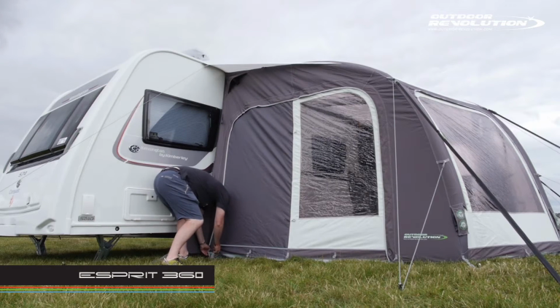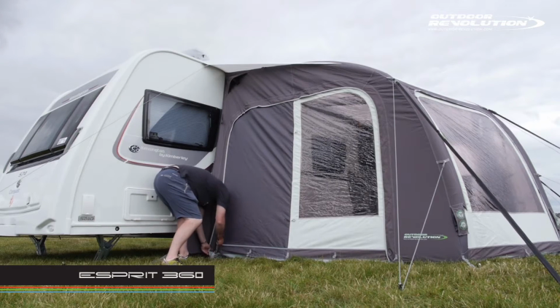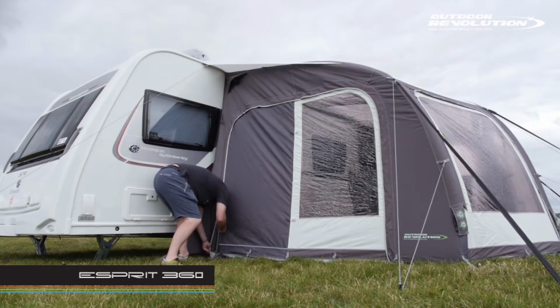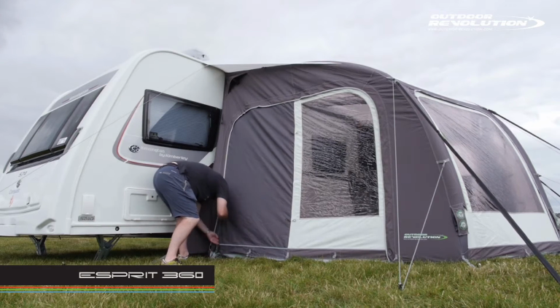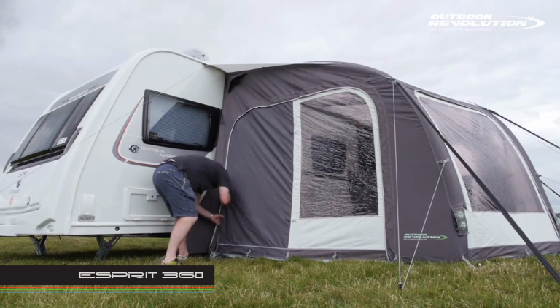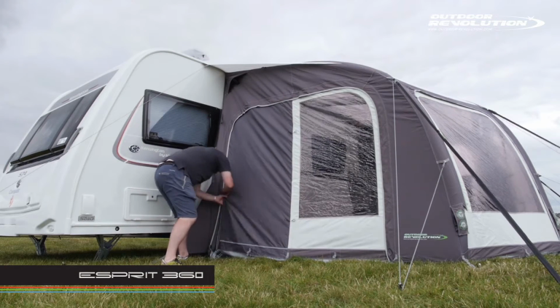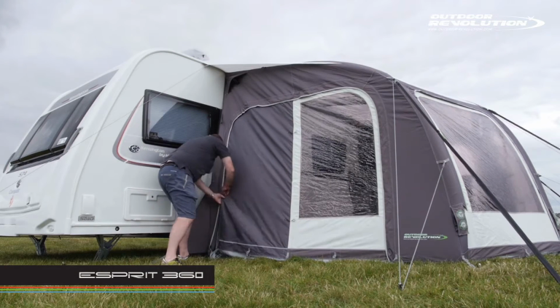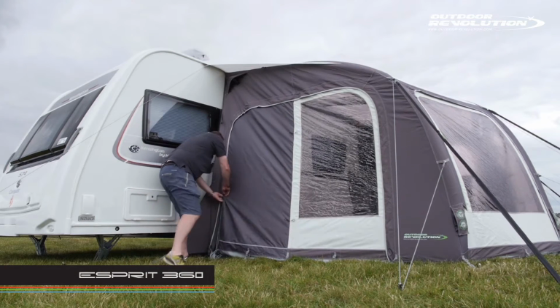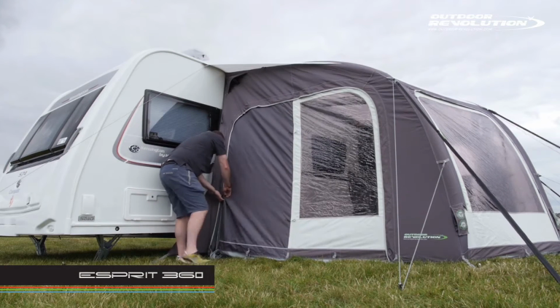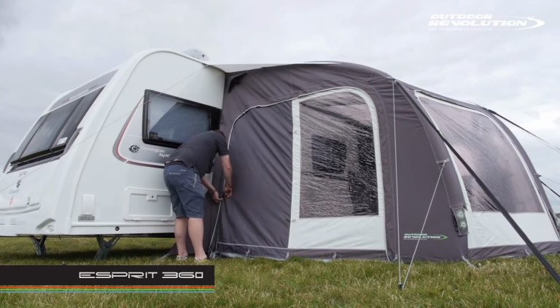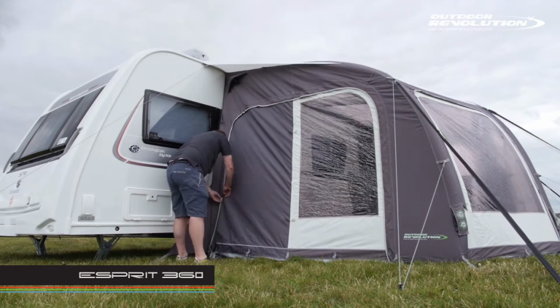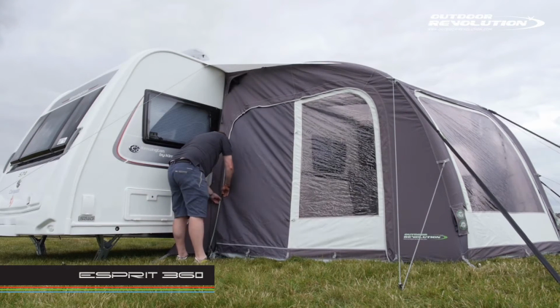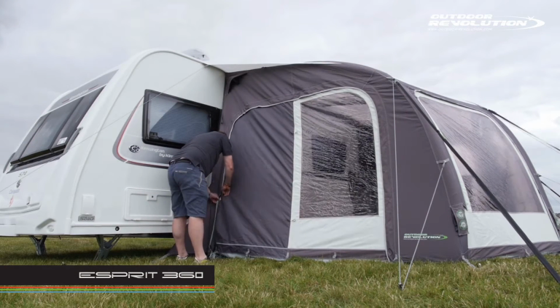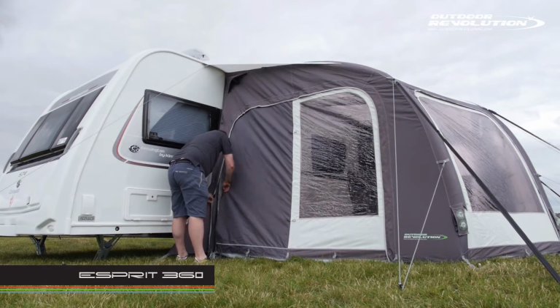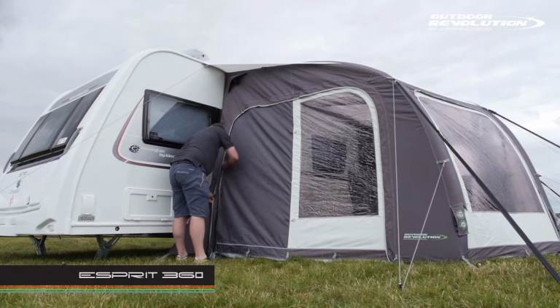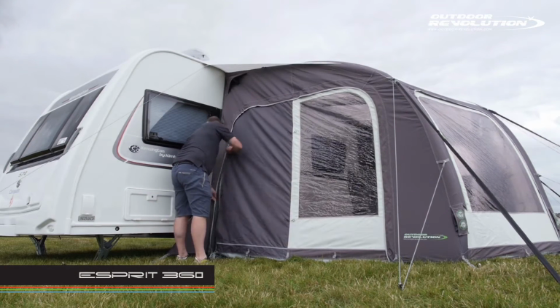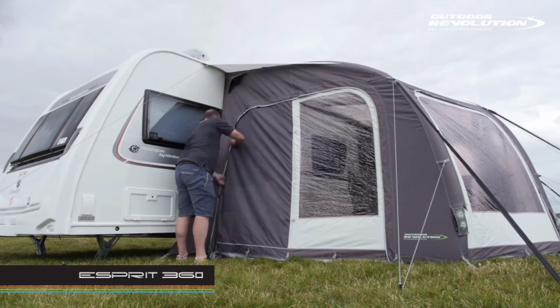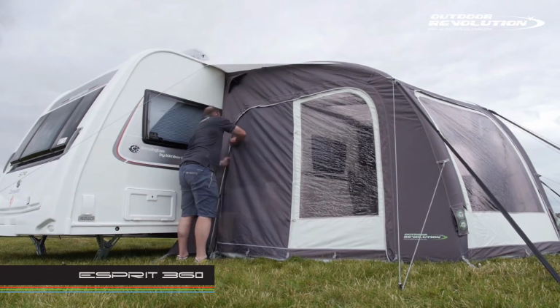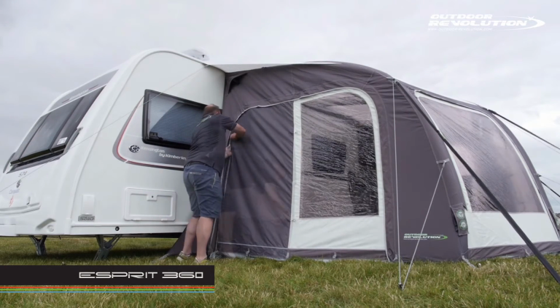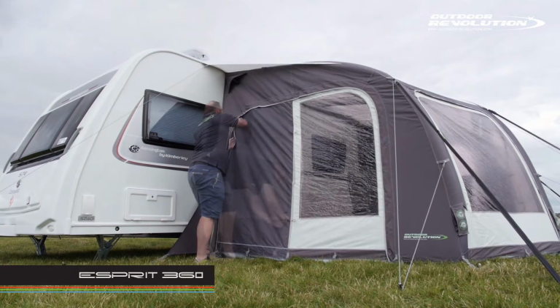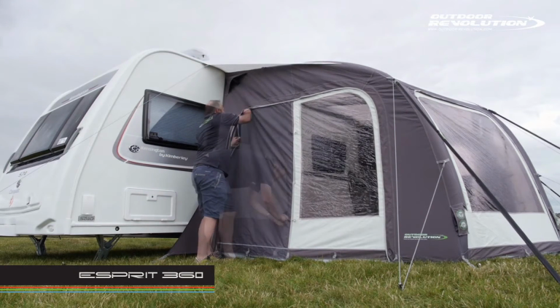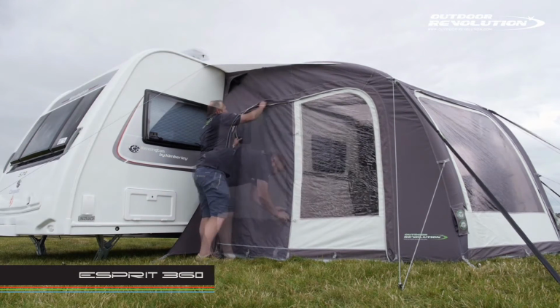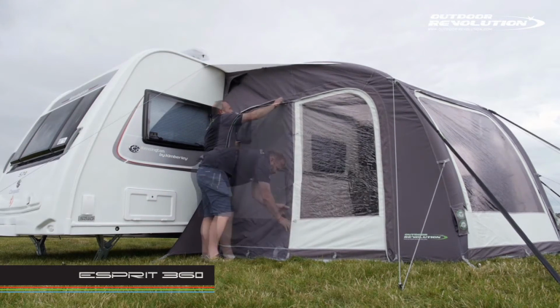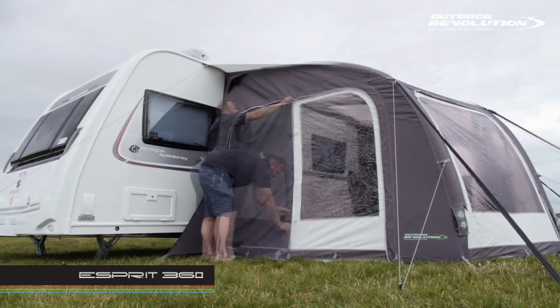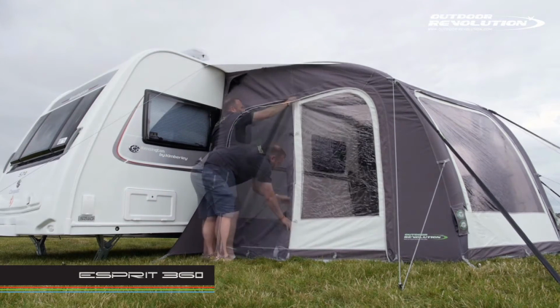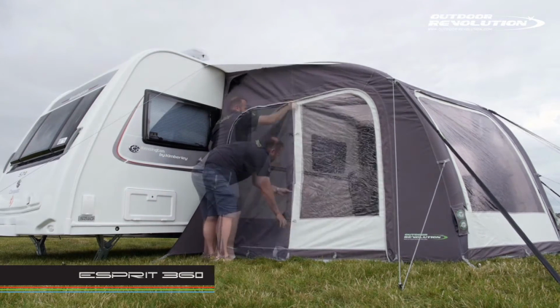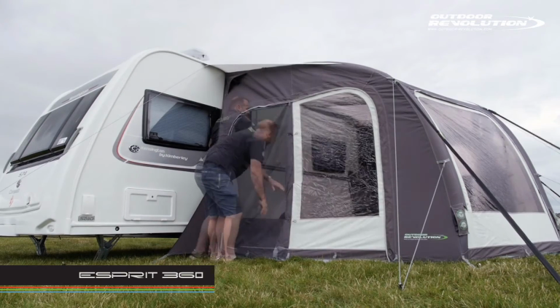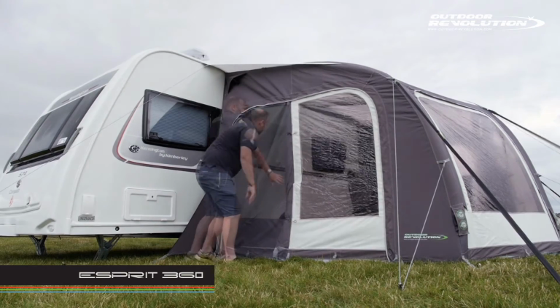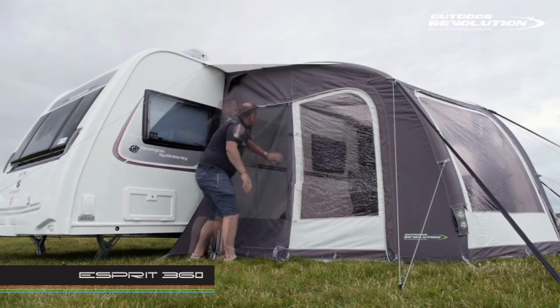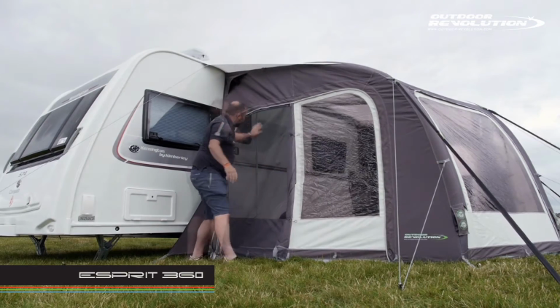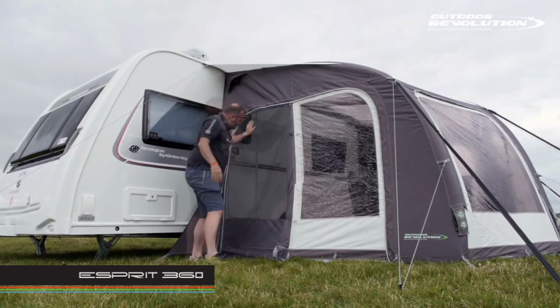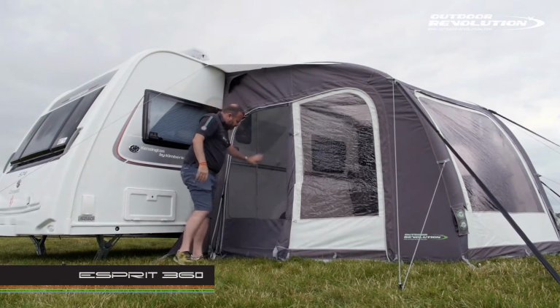There are Phoenix mesh fly screens on the doors to maximise air flow whilst keeping insects out.